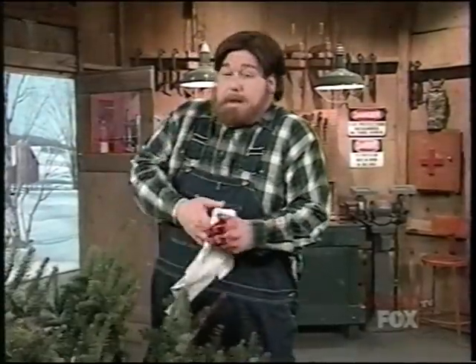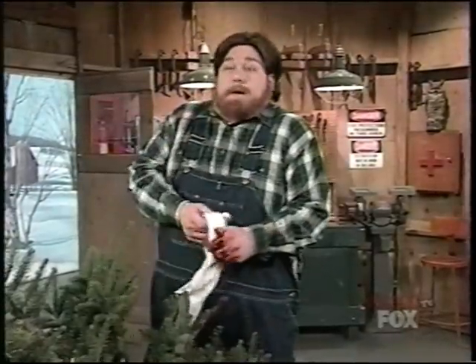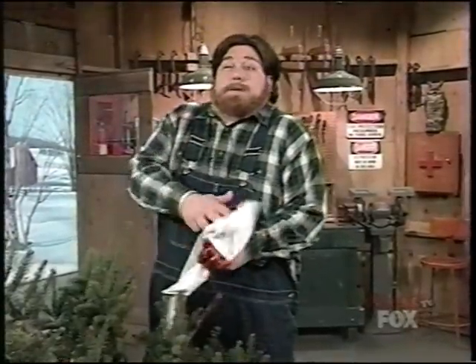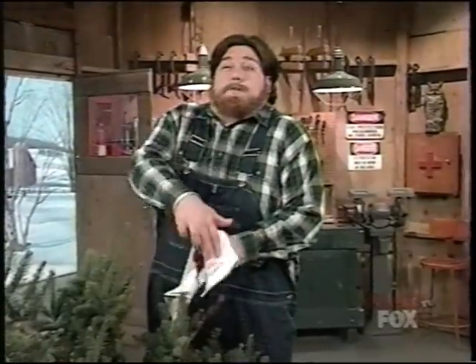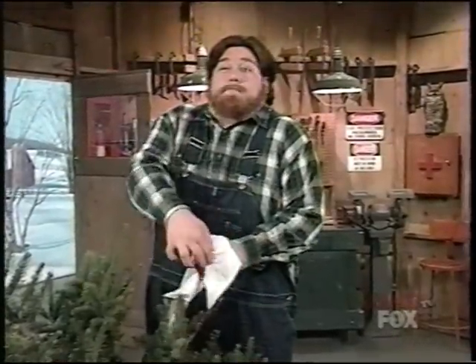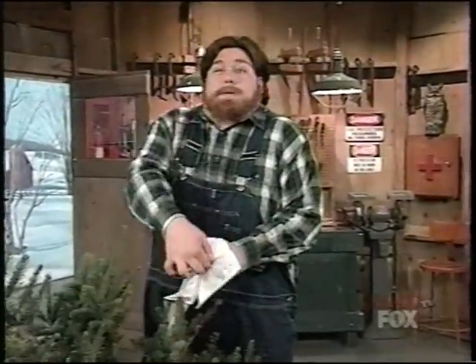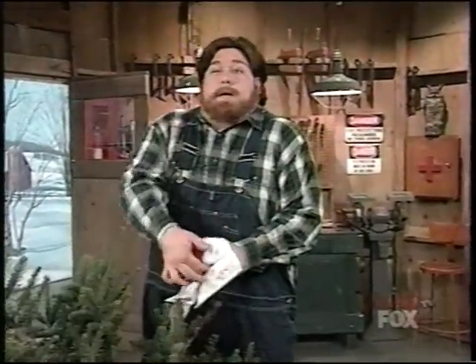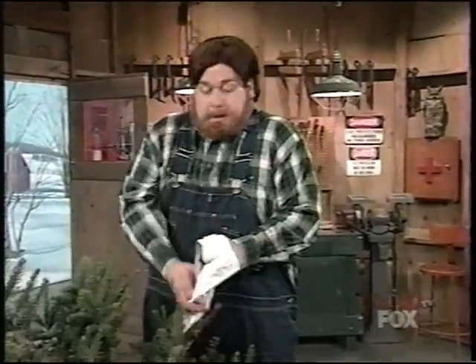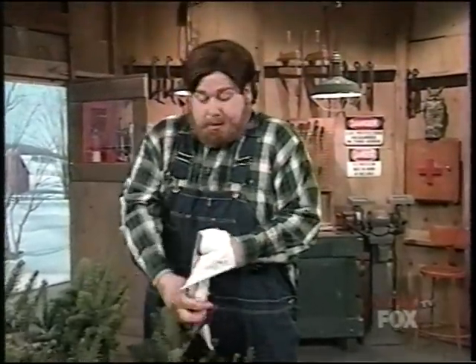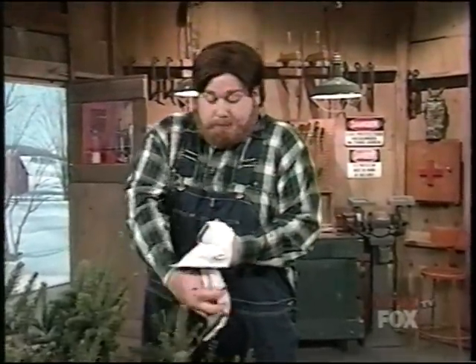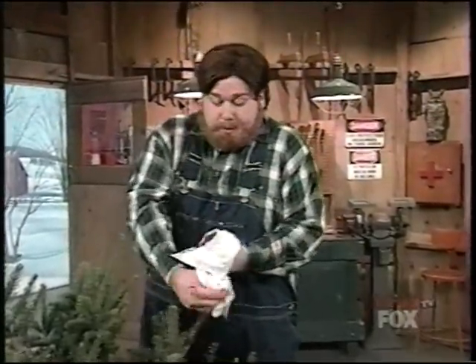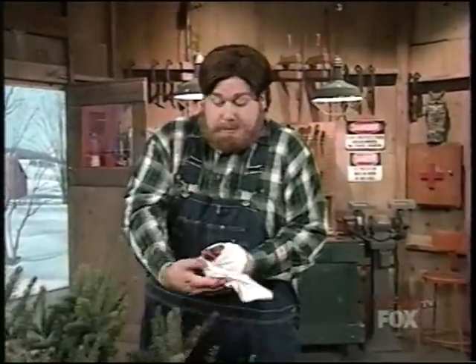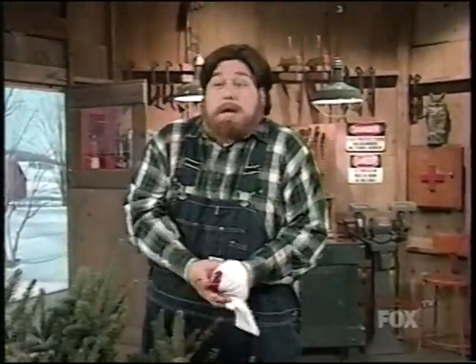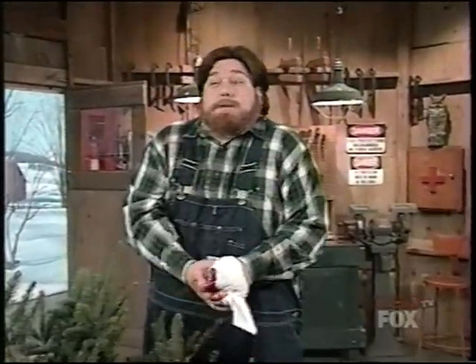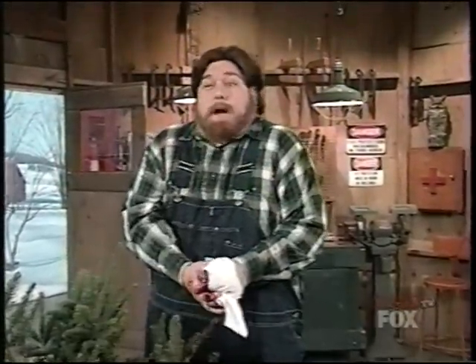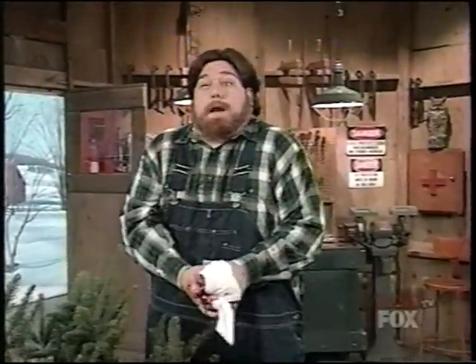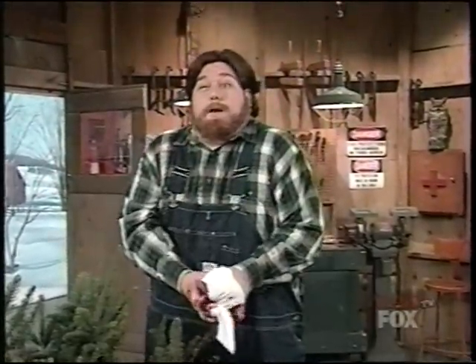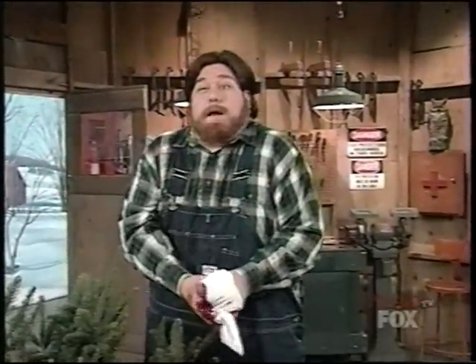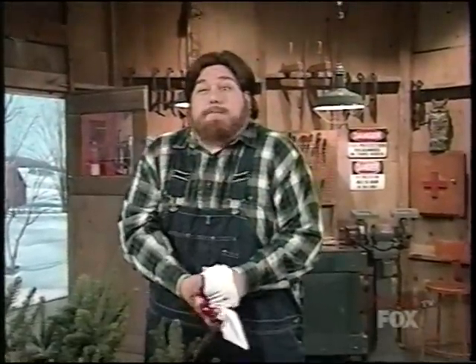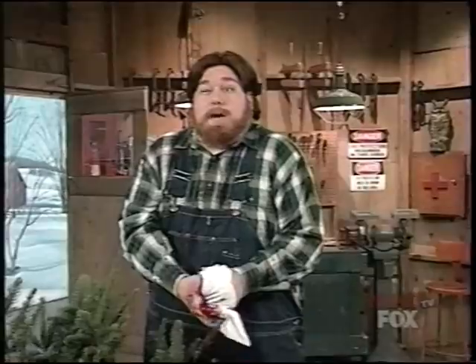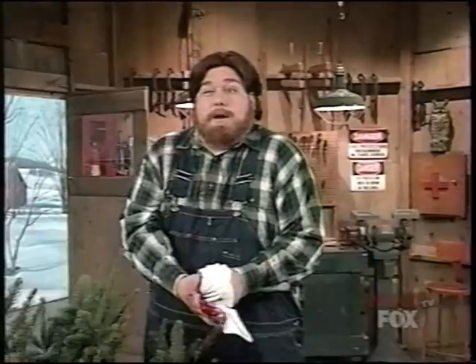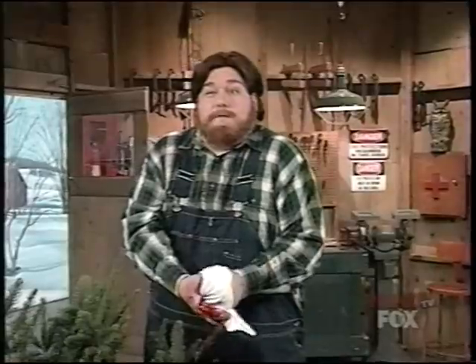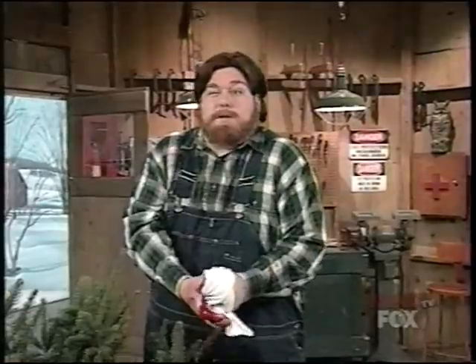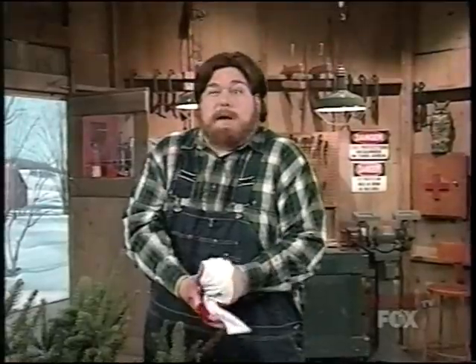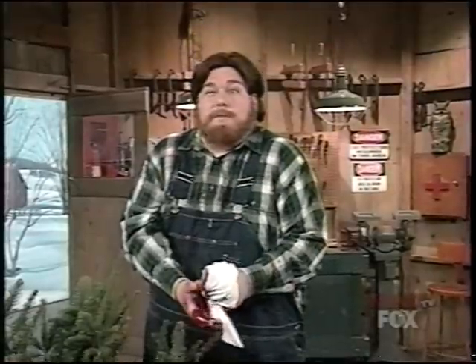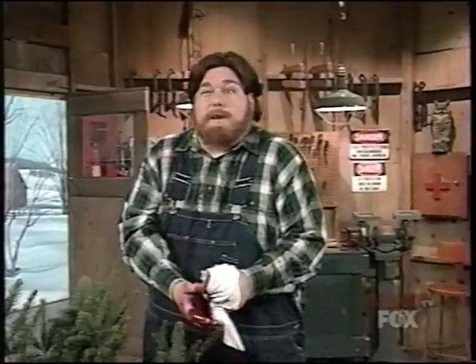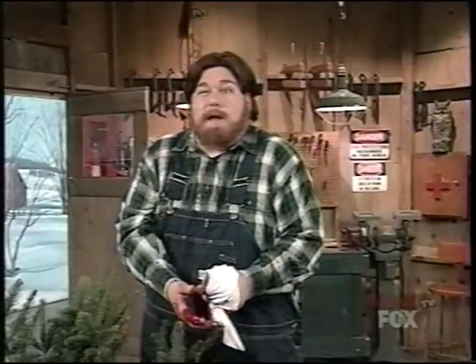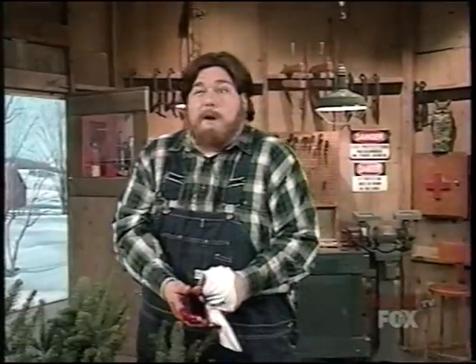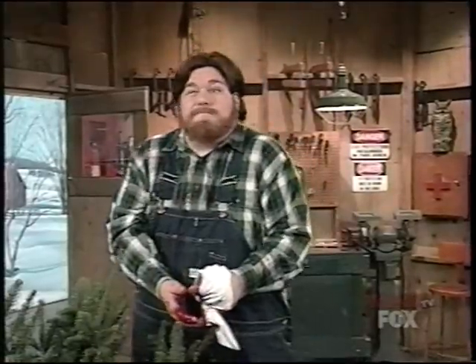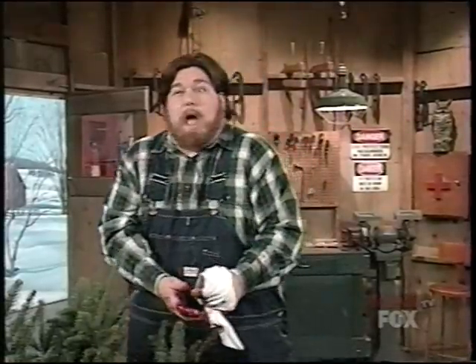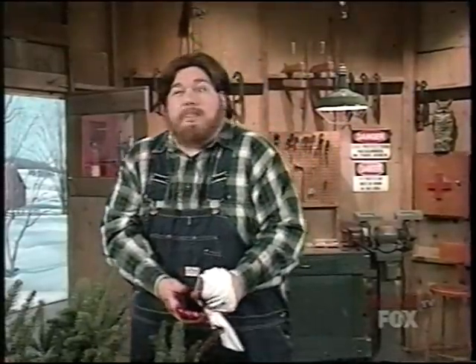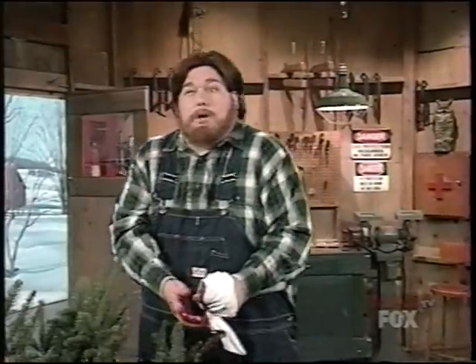Hey, tell you what — Monty, pop that in a little plastic baggie, put it in the fridge. I'll pick it up on the way to the ER. Thank you.